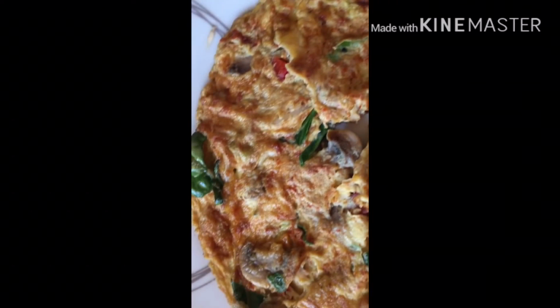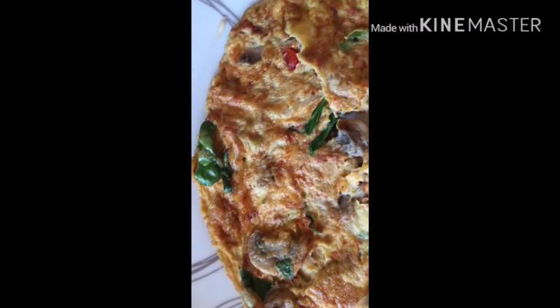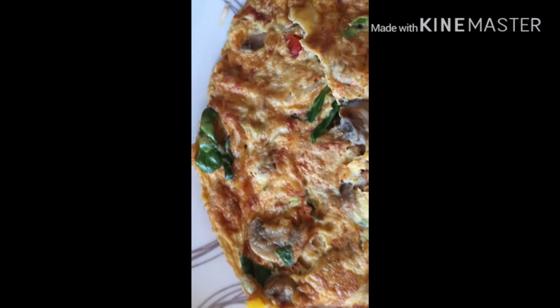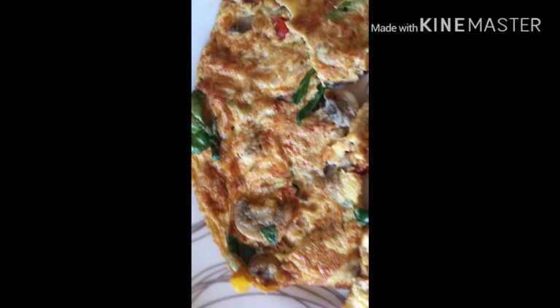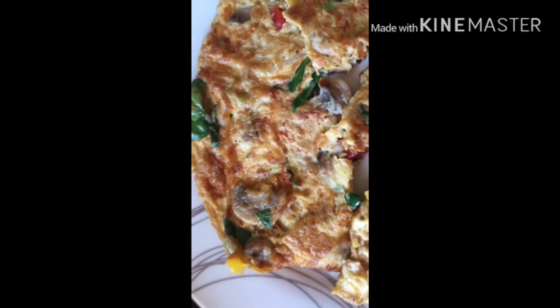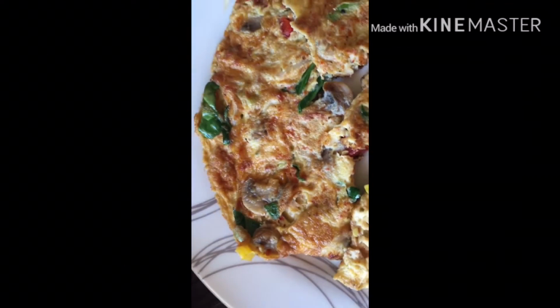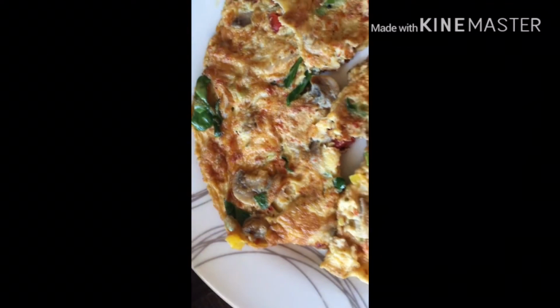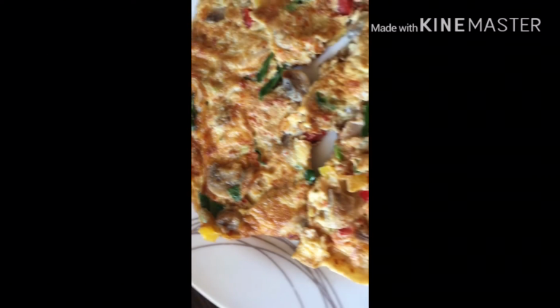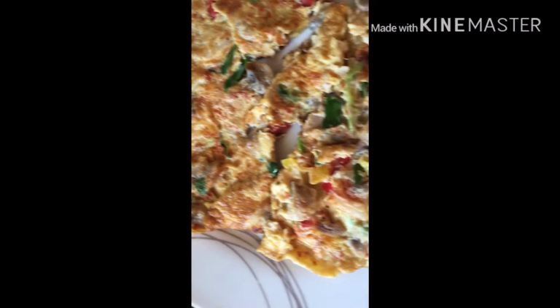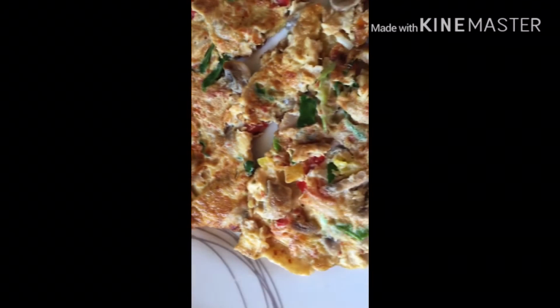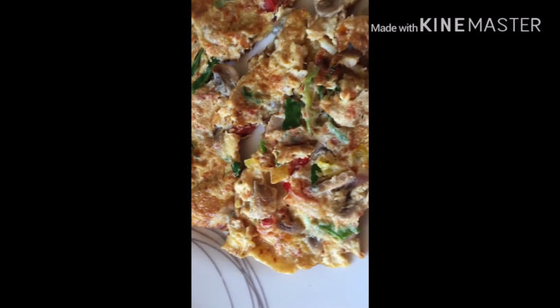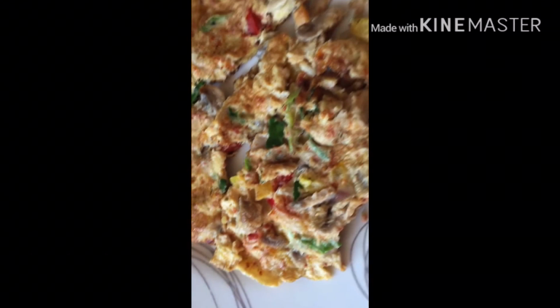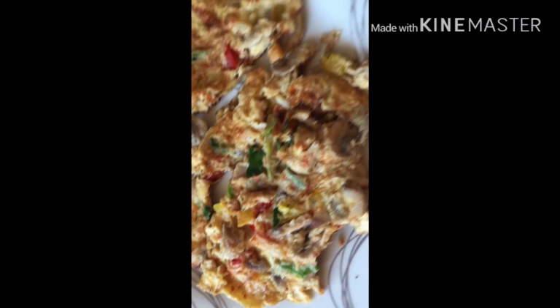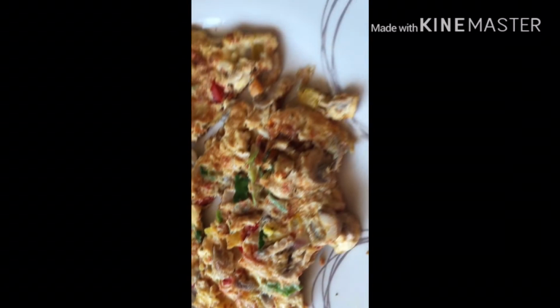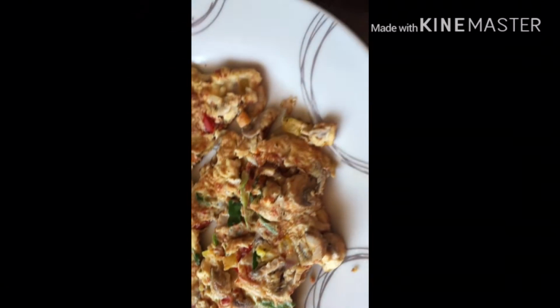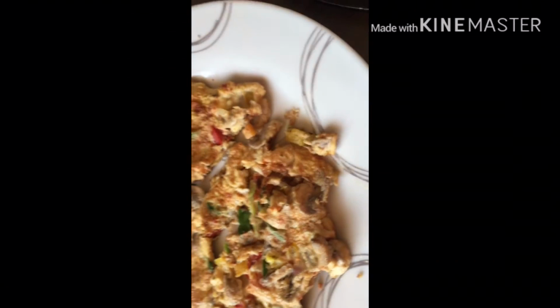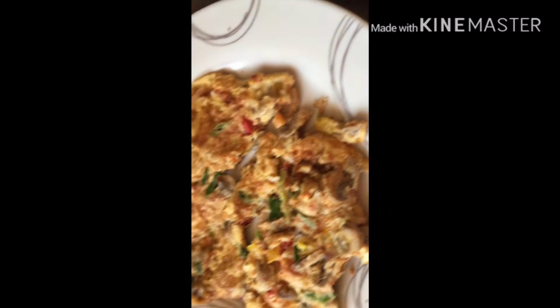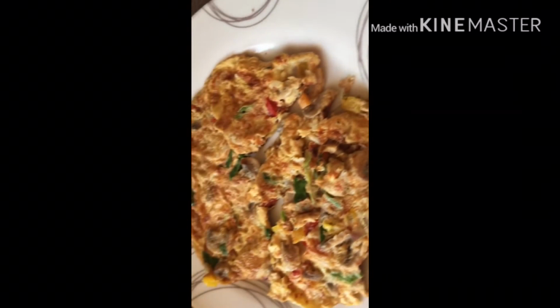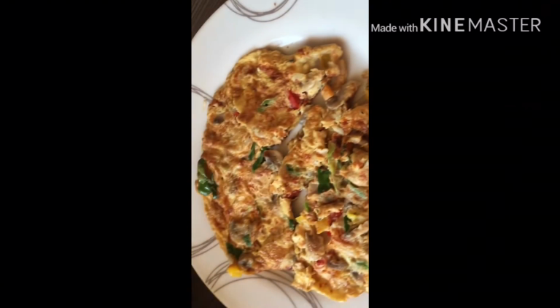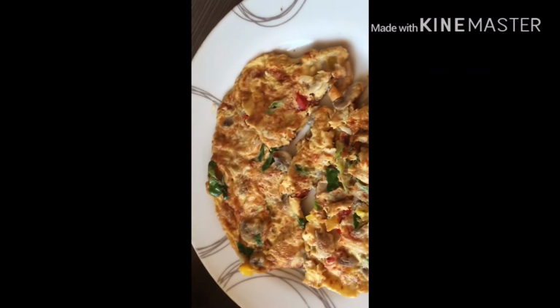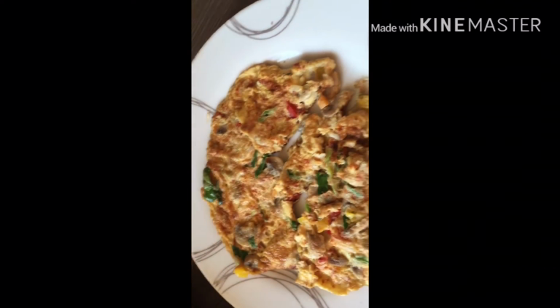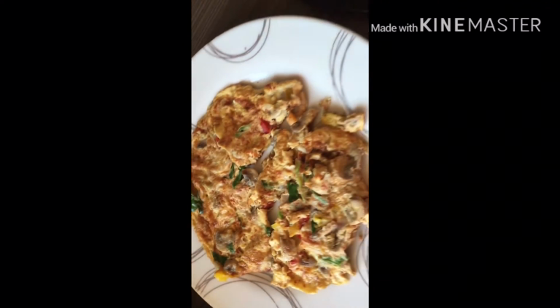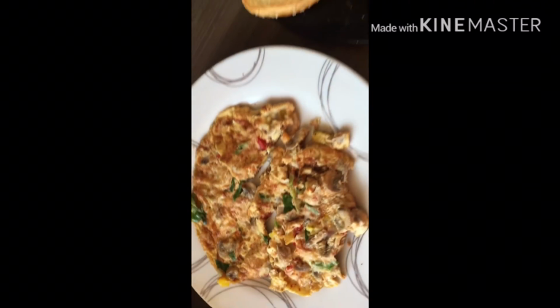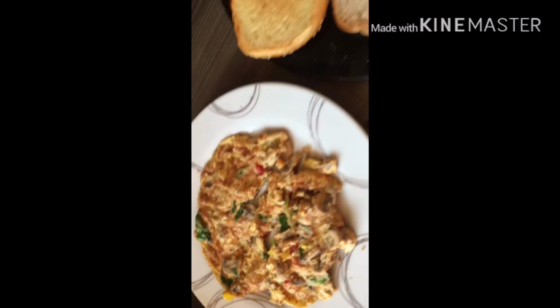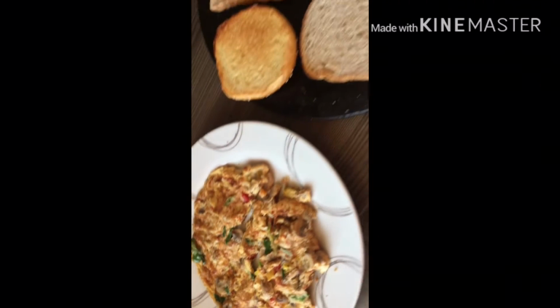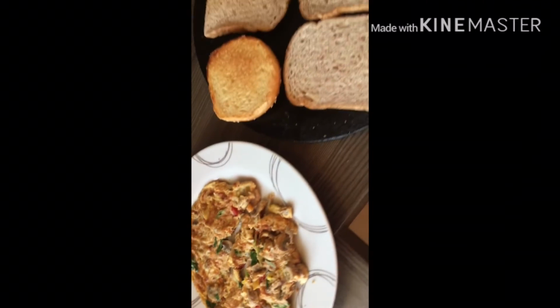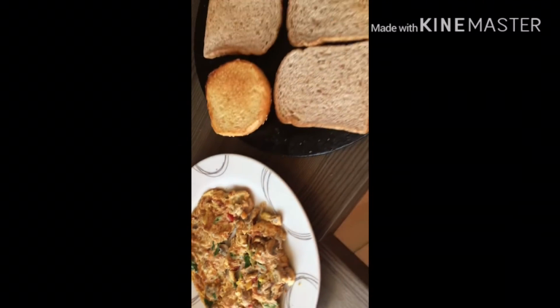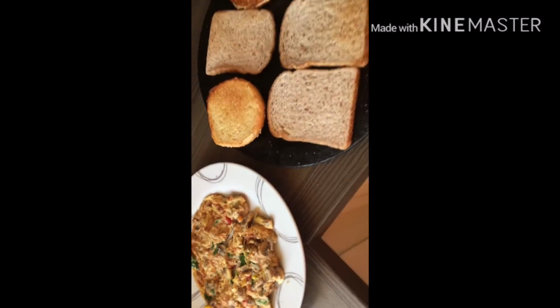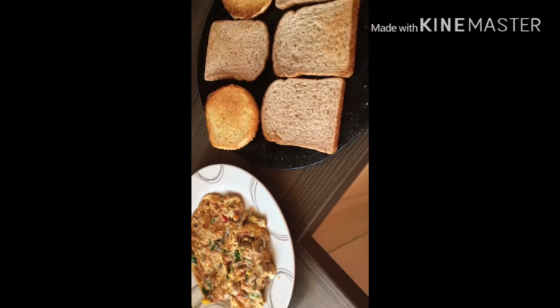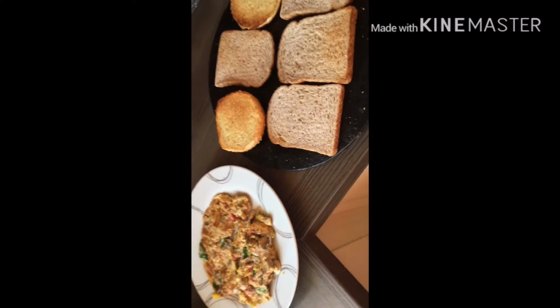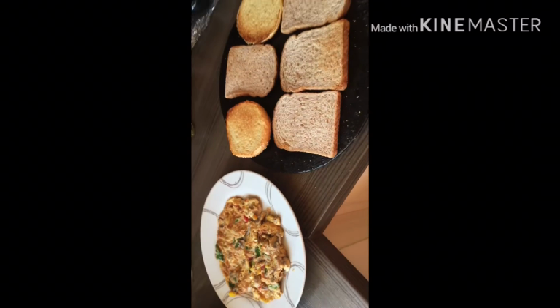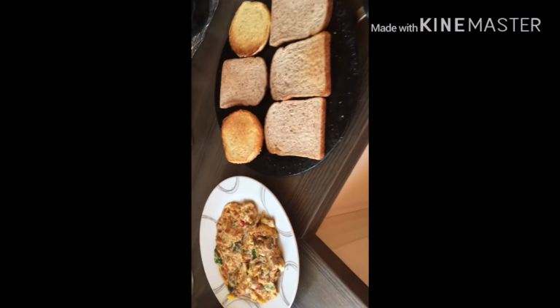The continental omelette is ready, as you can see — with mushrooms and capsicum. This is very yummy!